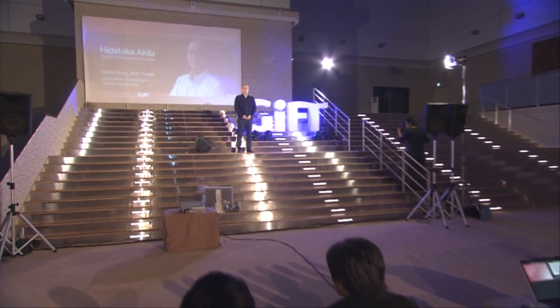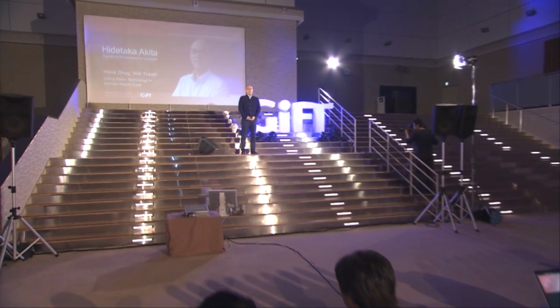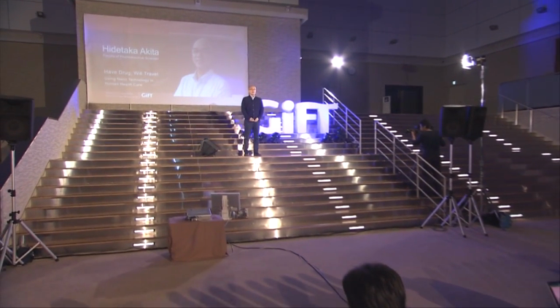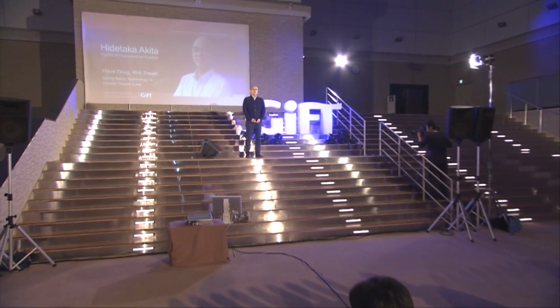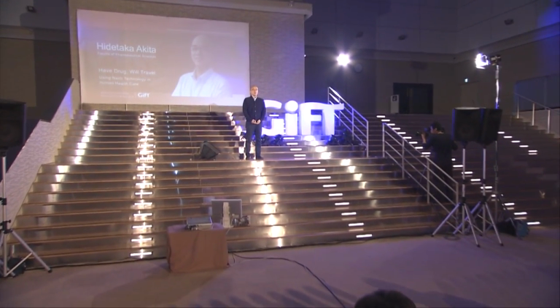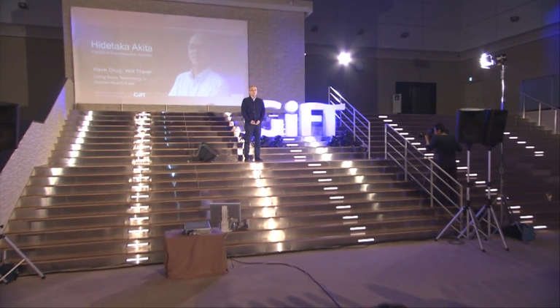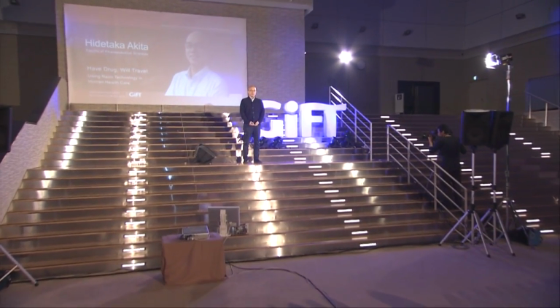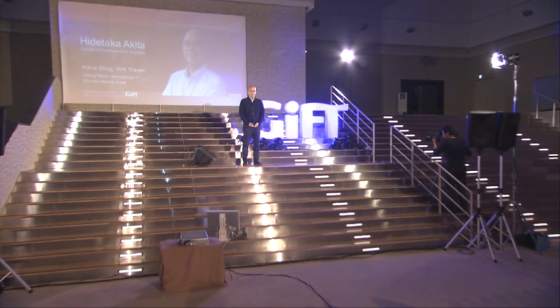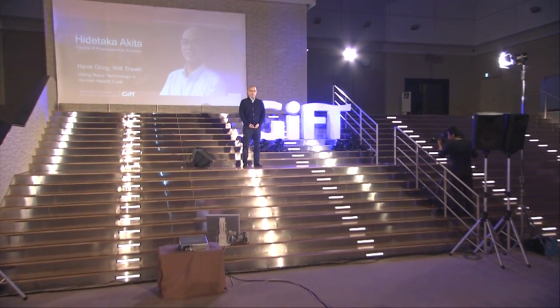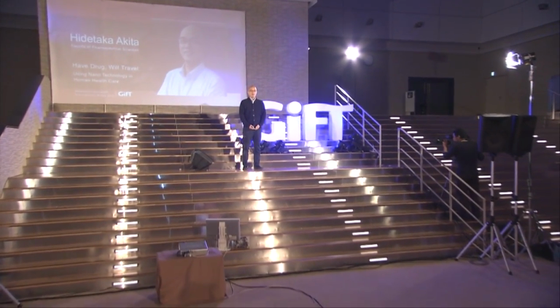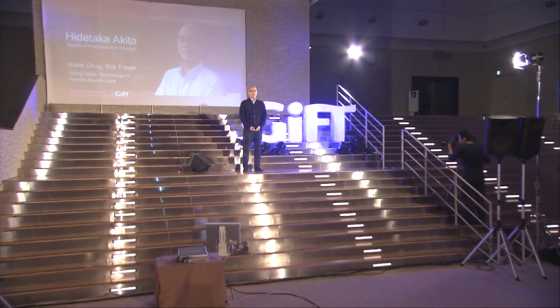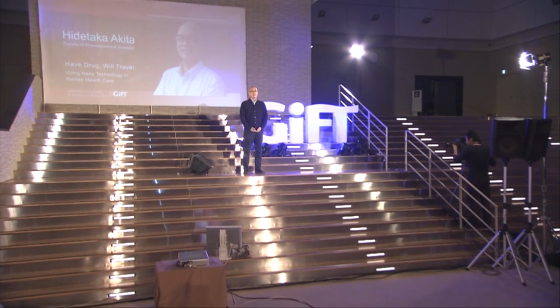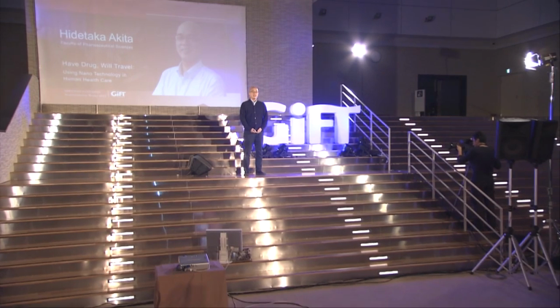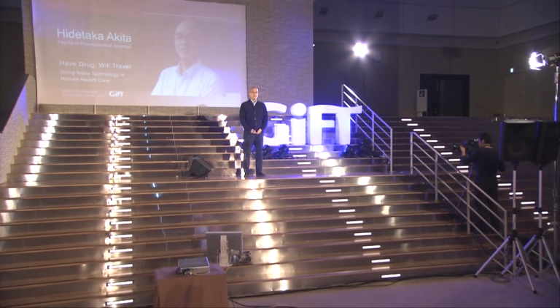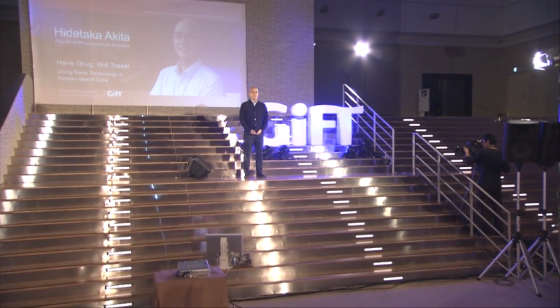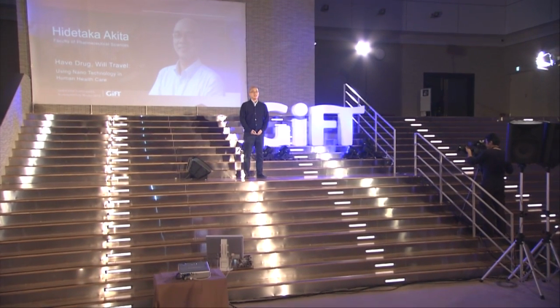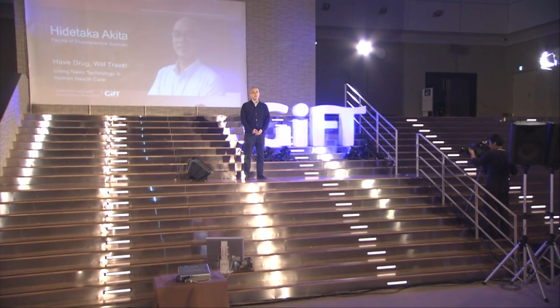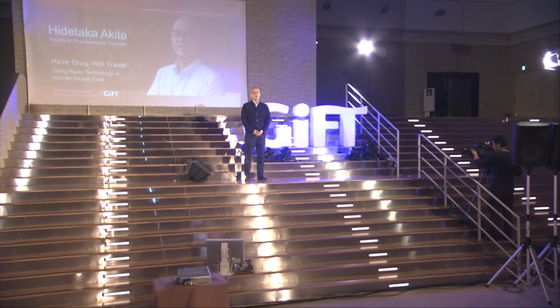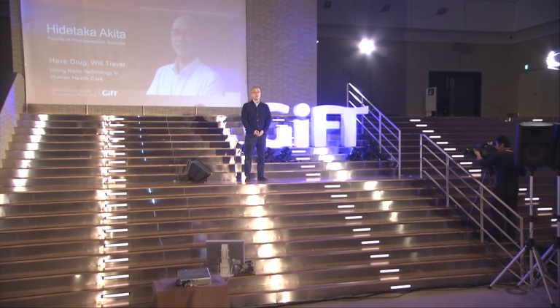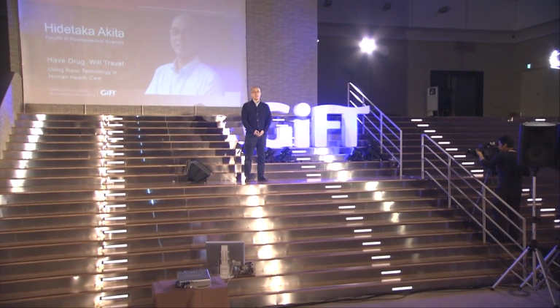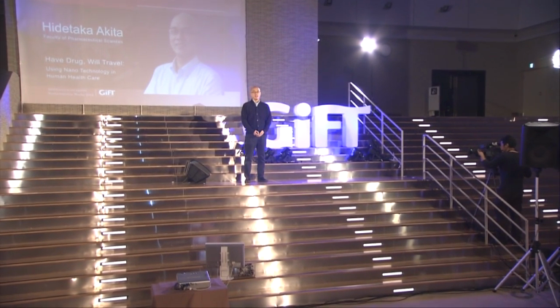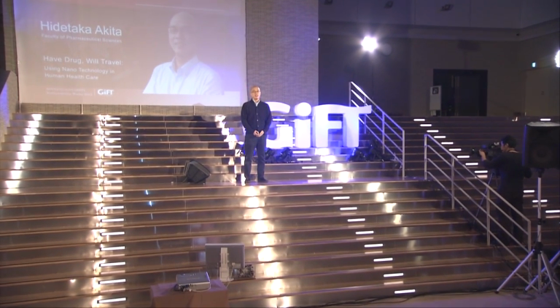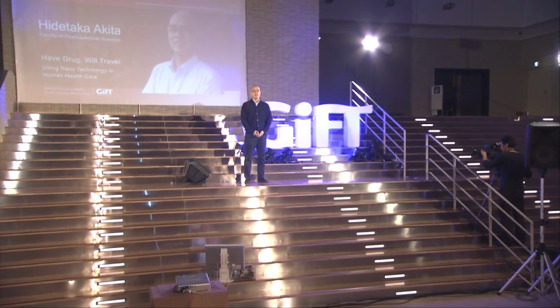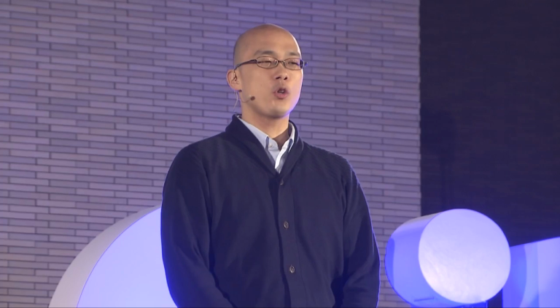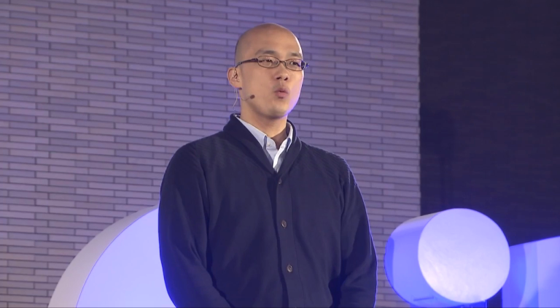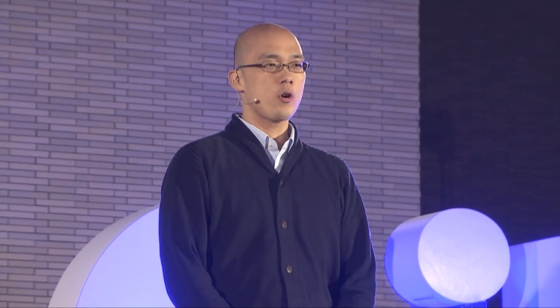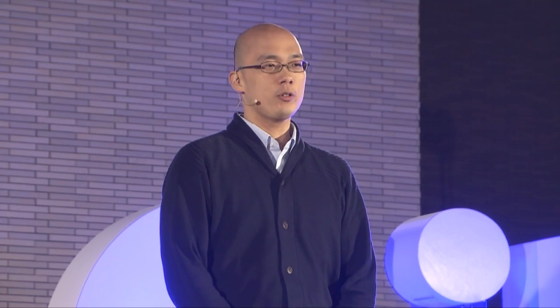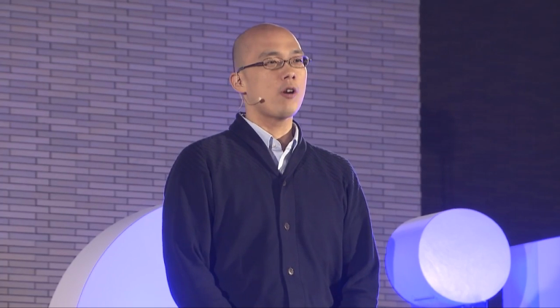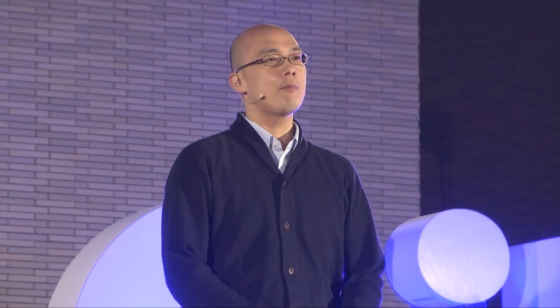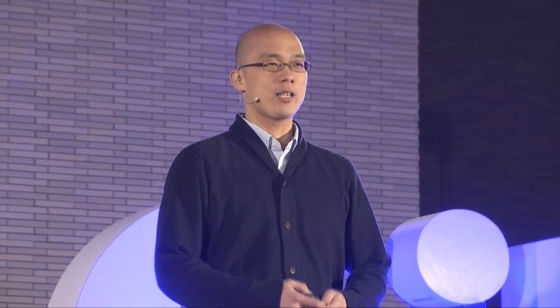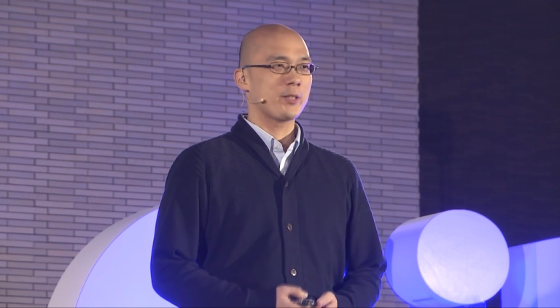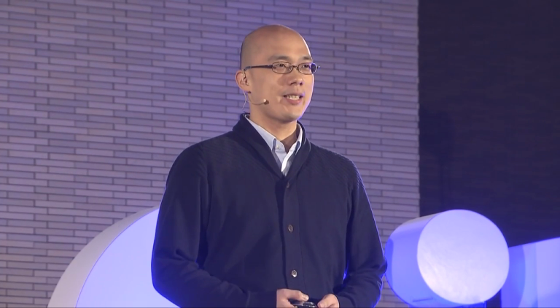Welcome to my presentation. Today, I'll take you on a journey into the new world of microspace.